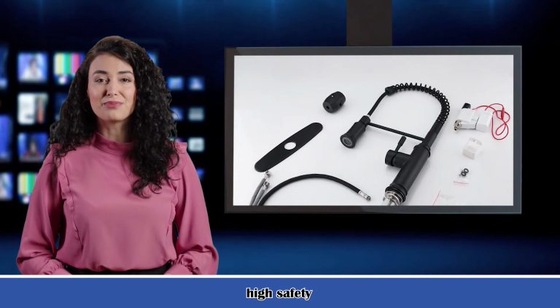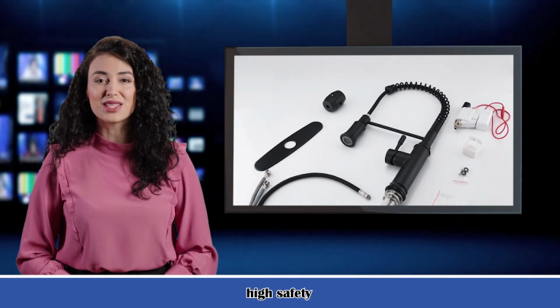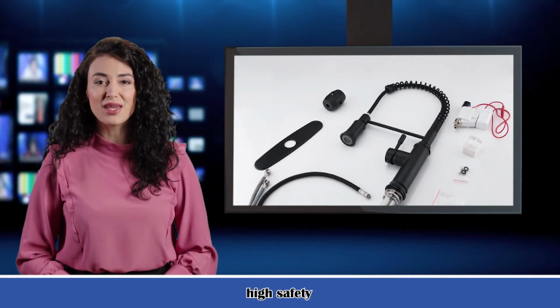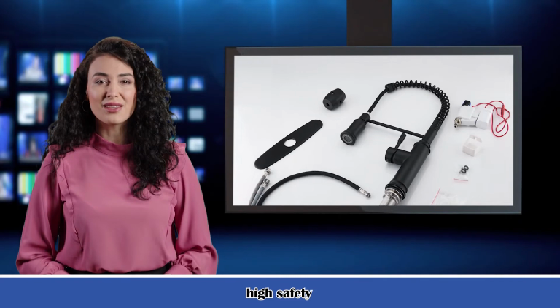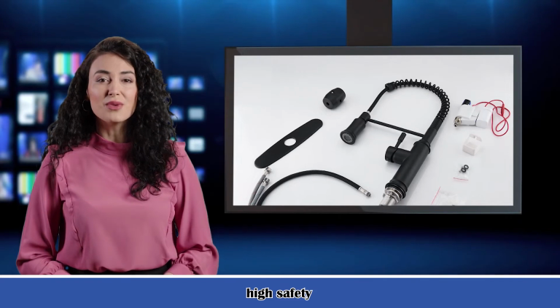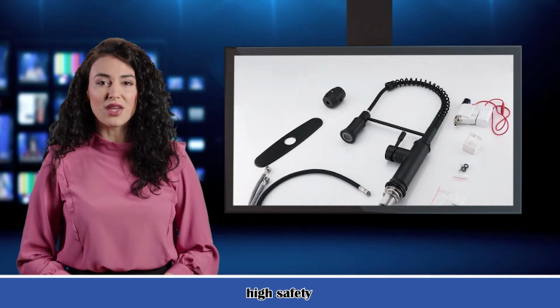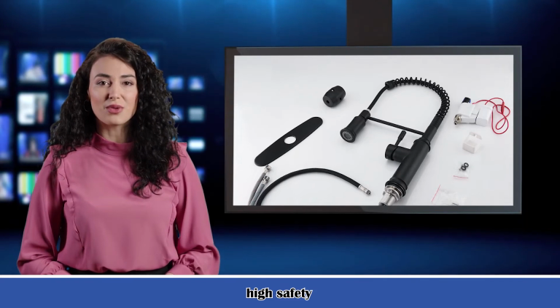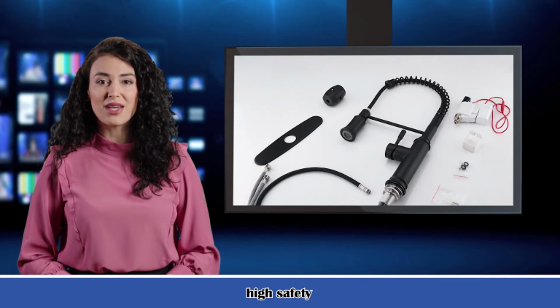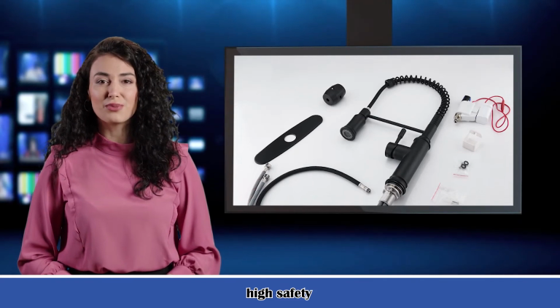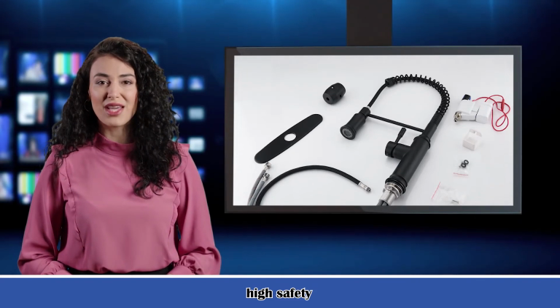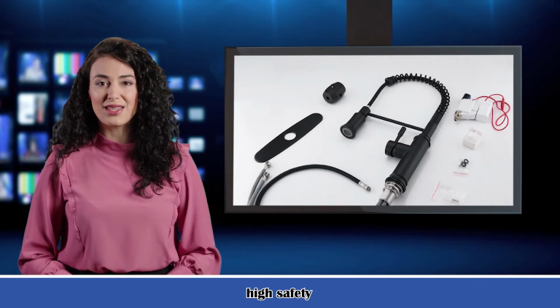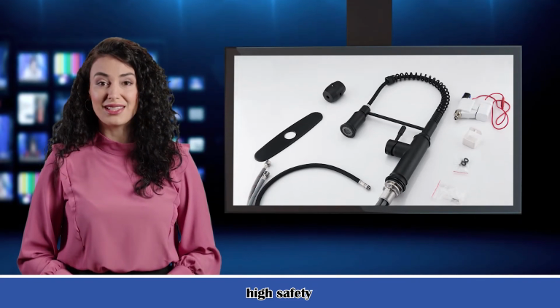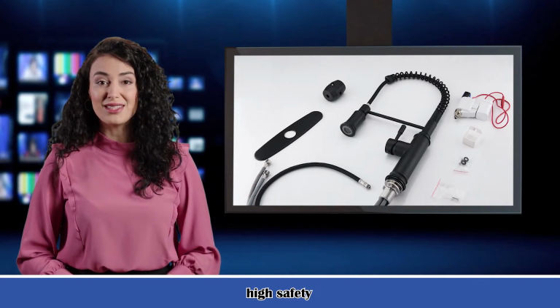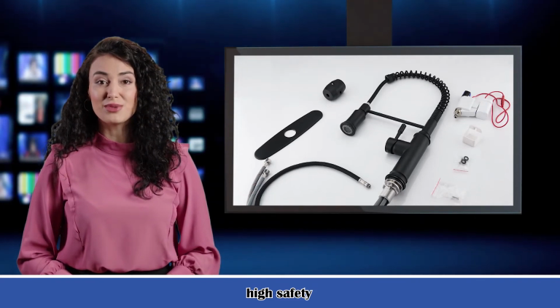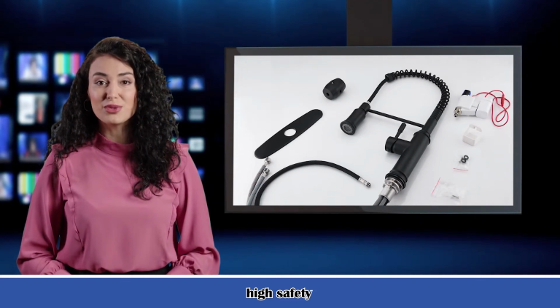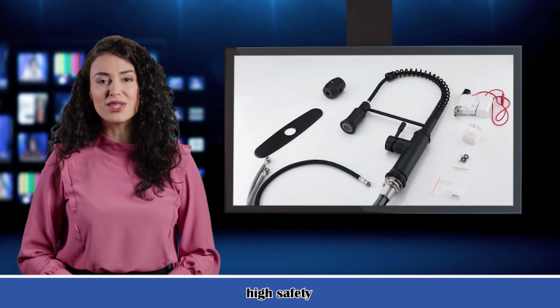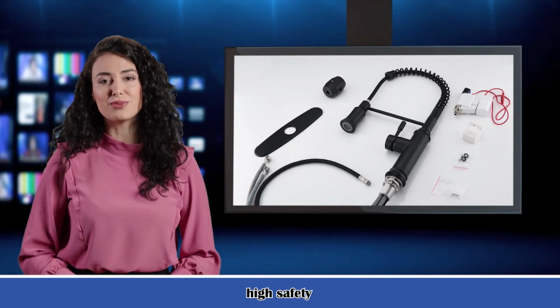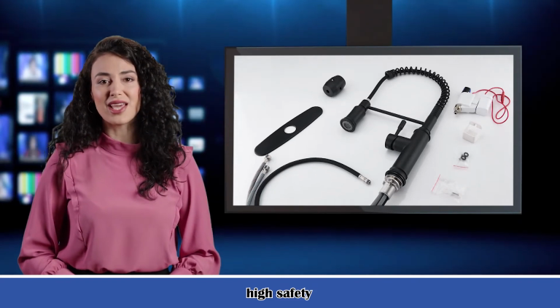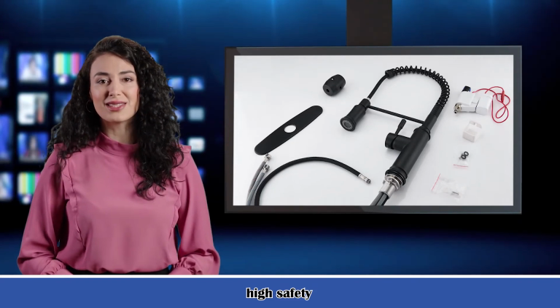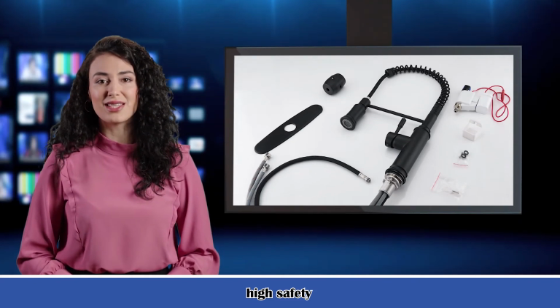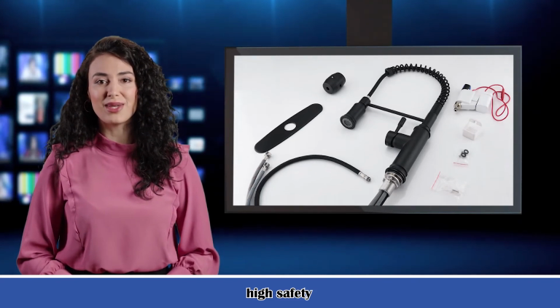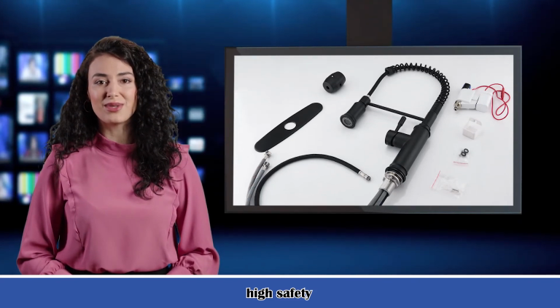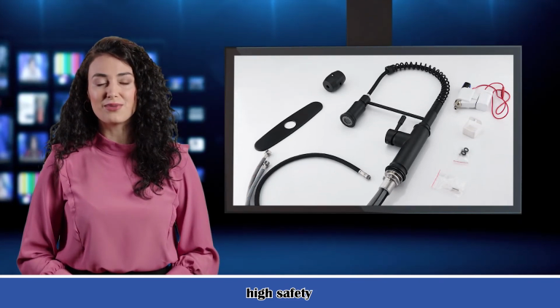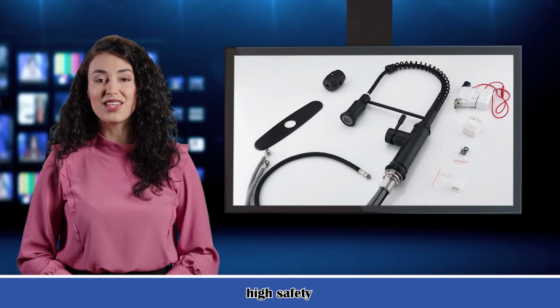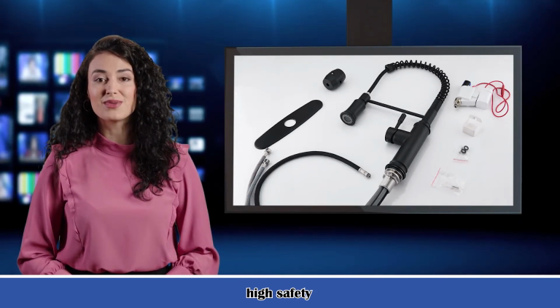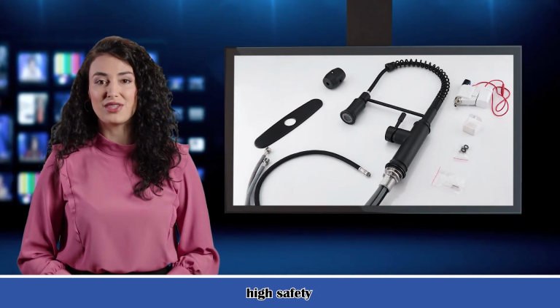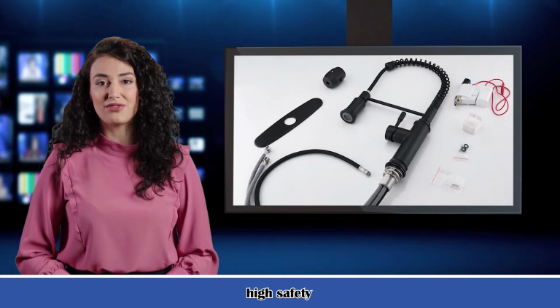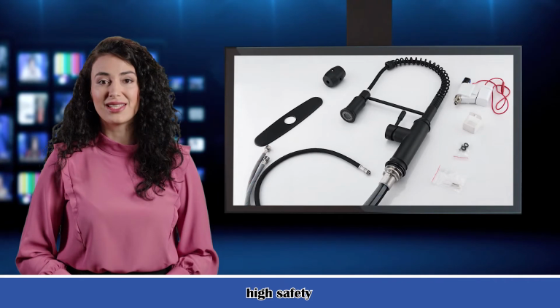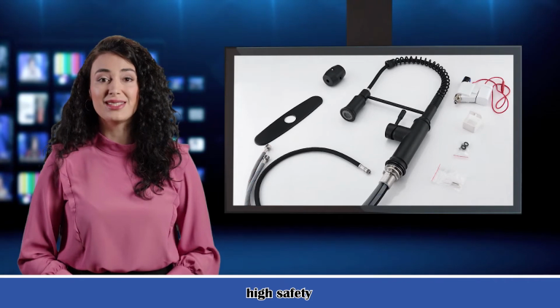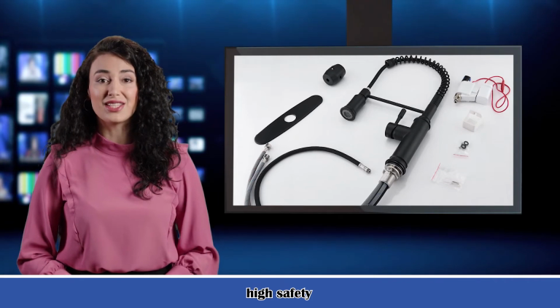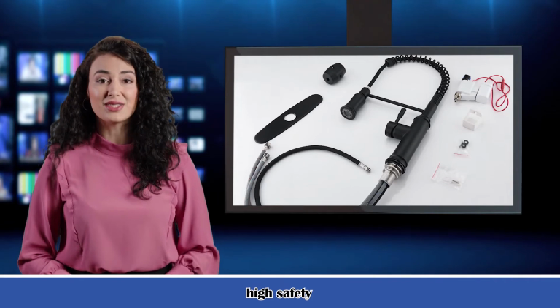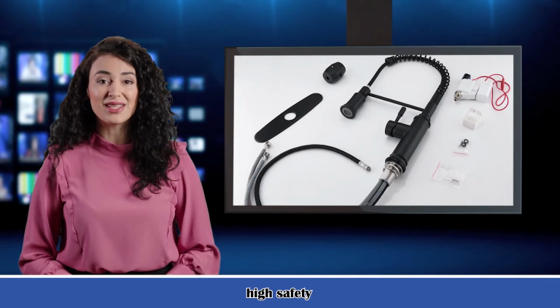Double outlet water pull-down spray lets you easily switch between spray and stream mode, bringing greater convenience to kitchen cleaning.